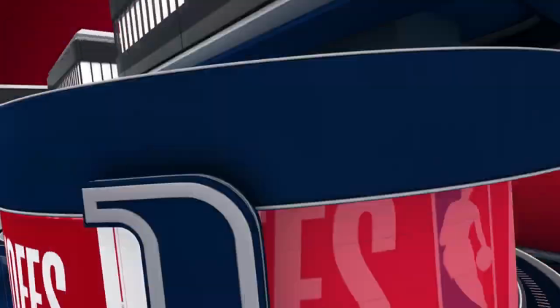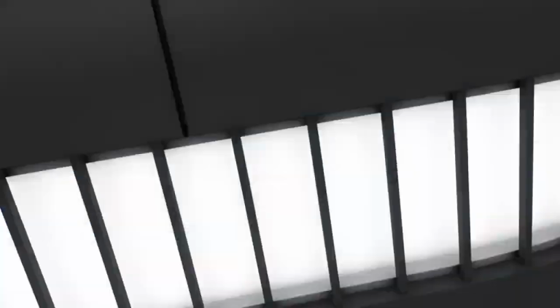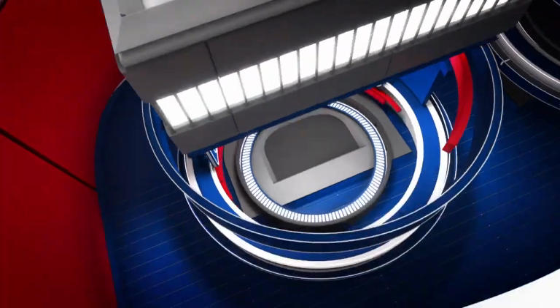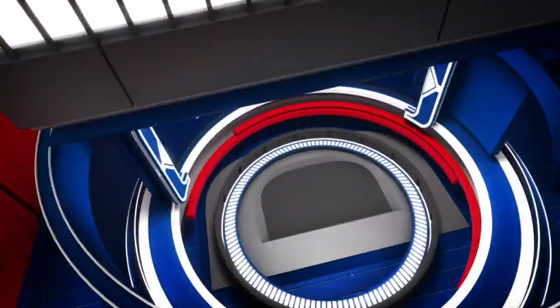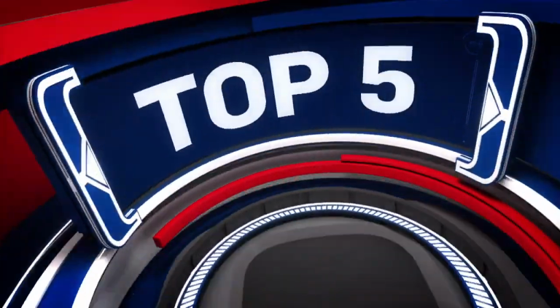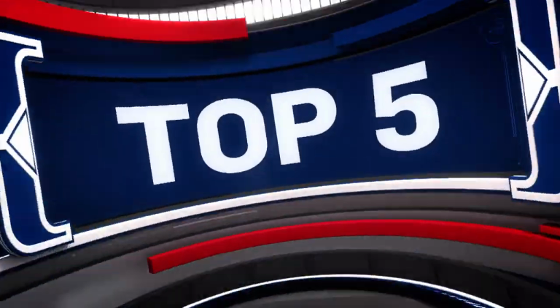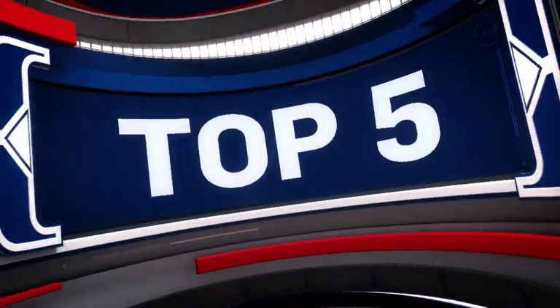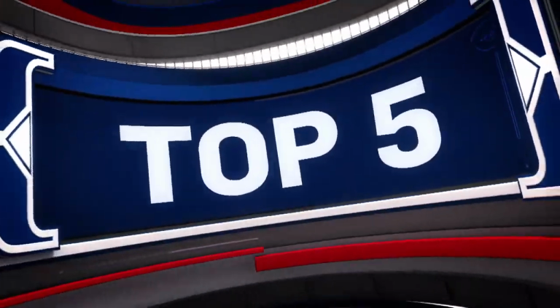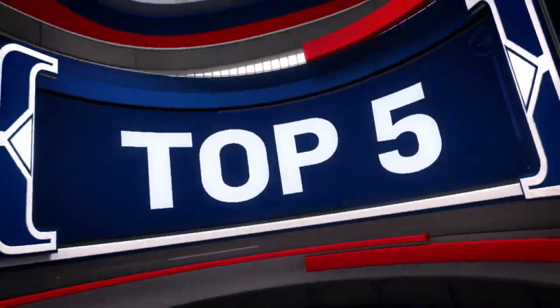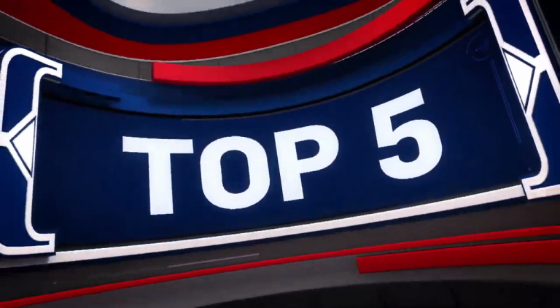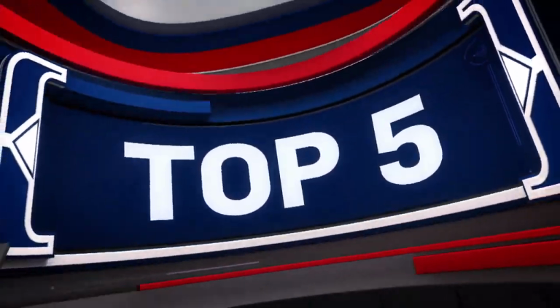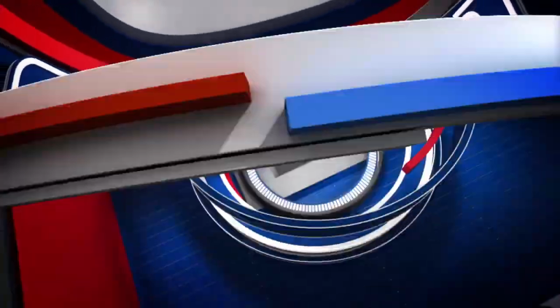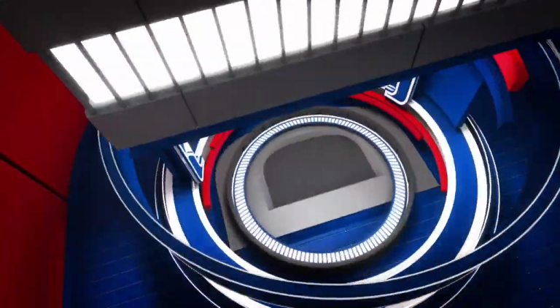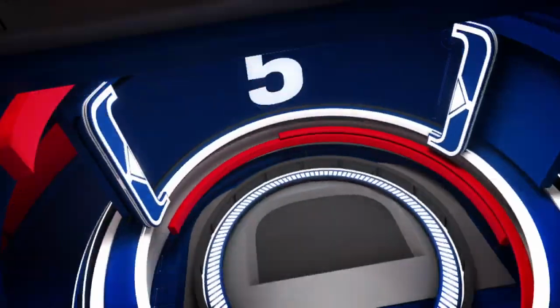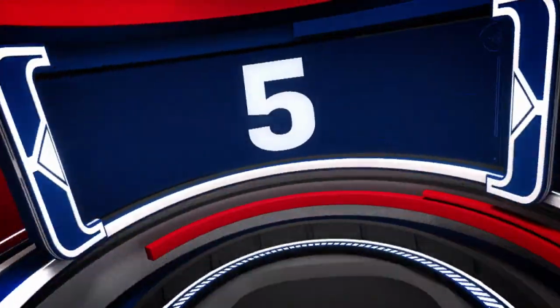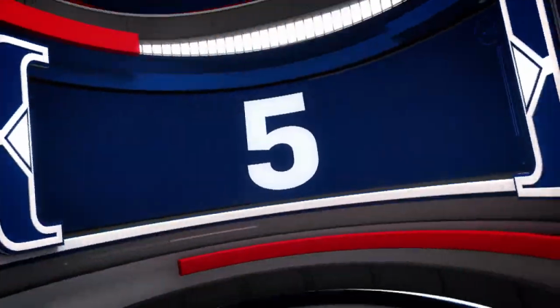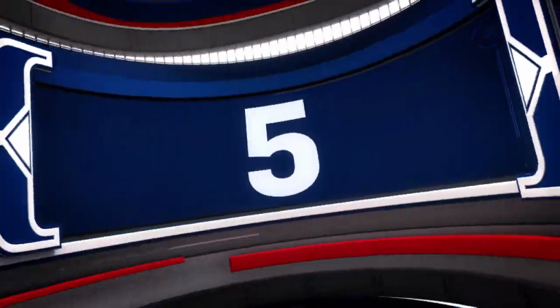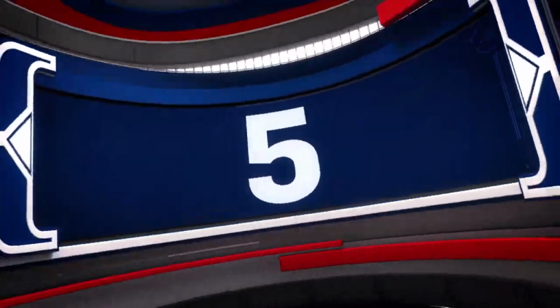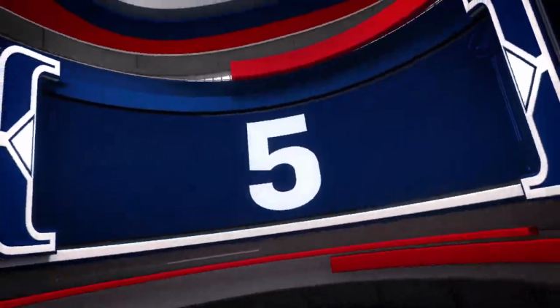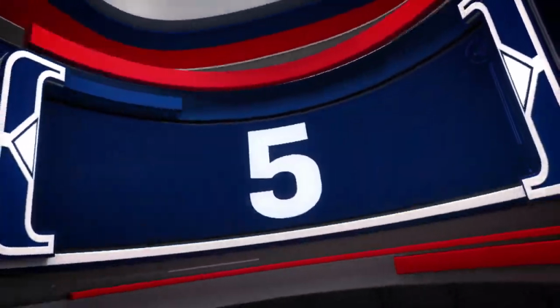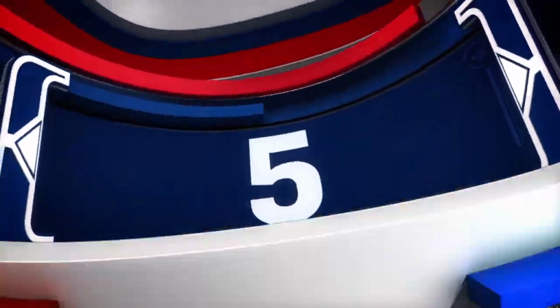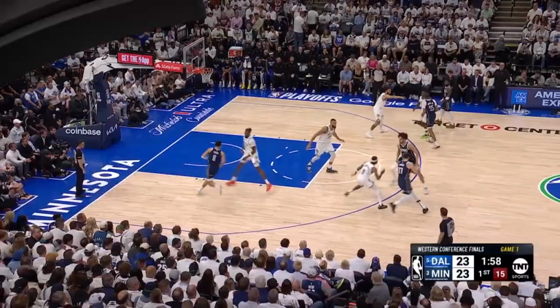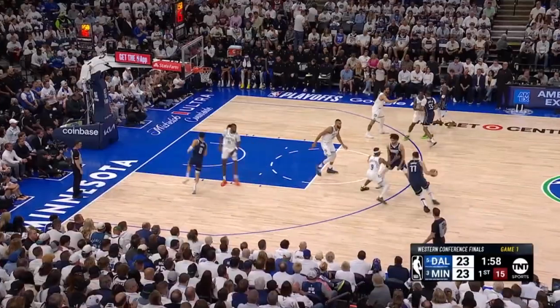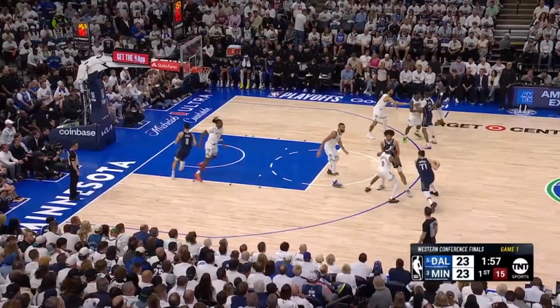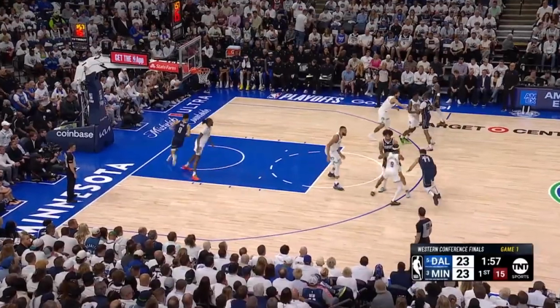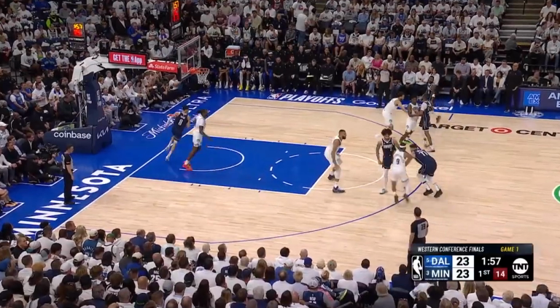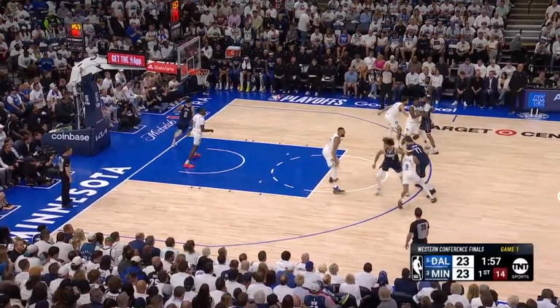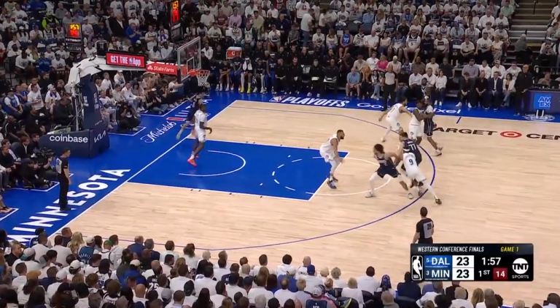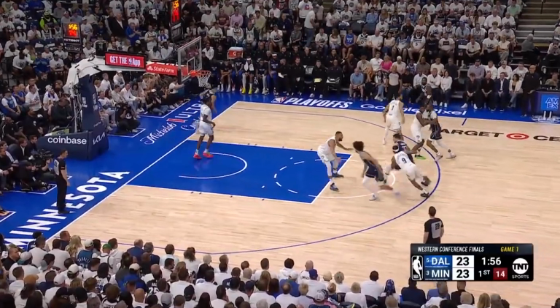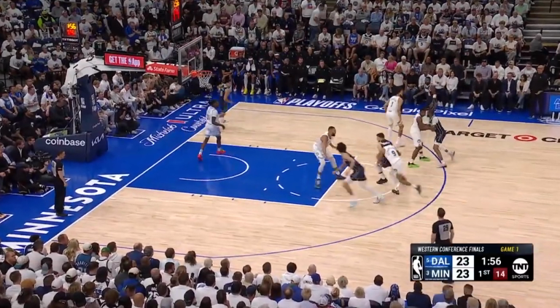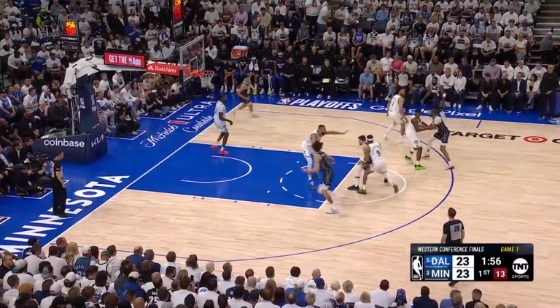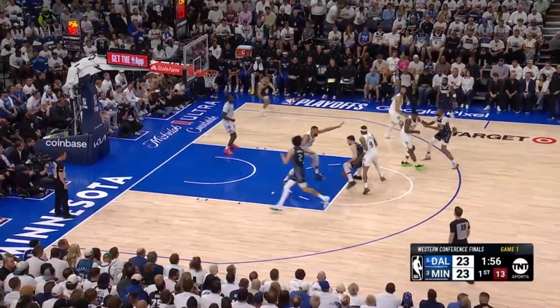Here are your top plays from Game 1 of the Western Conference Finals. That means only Mavericks and Timberwolves are invited.